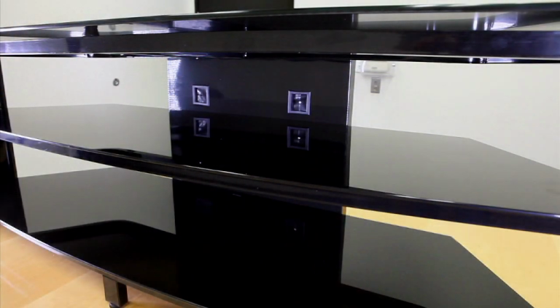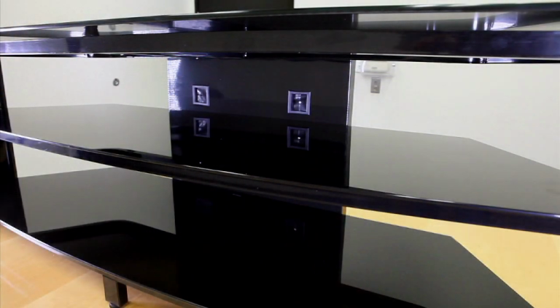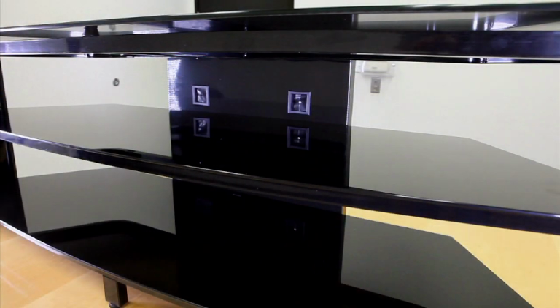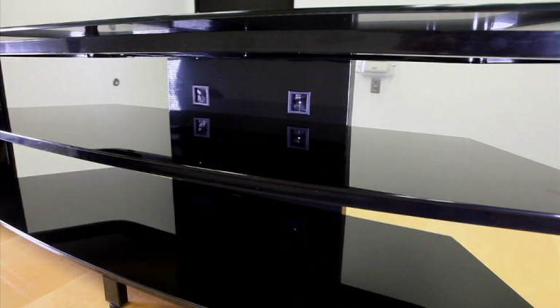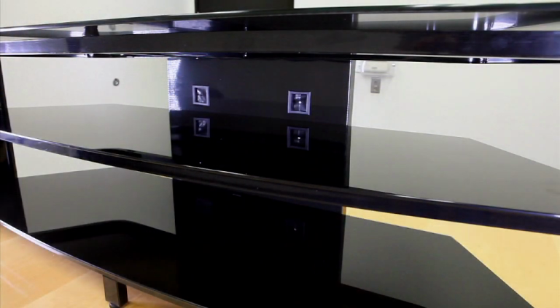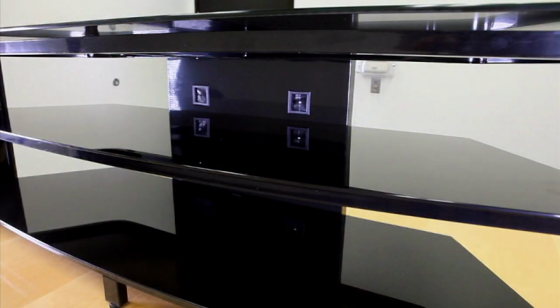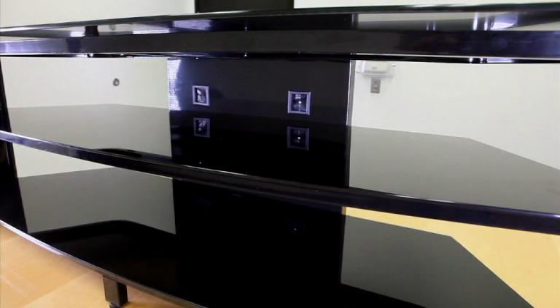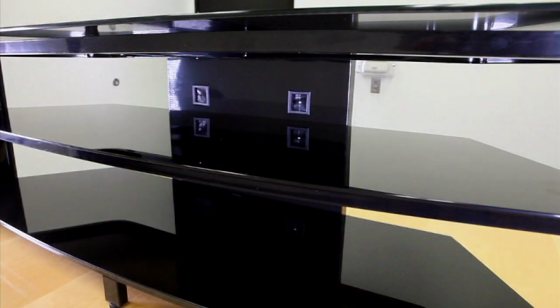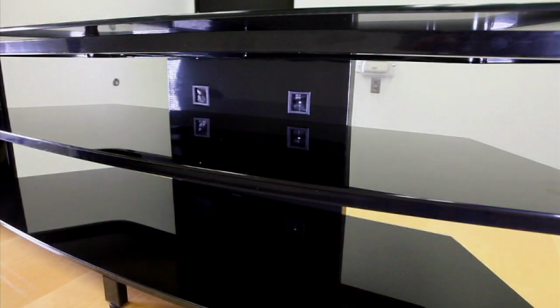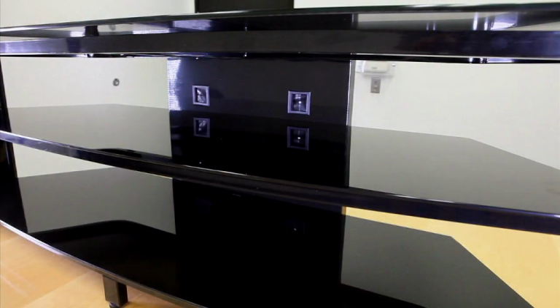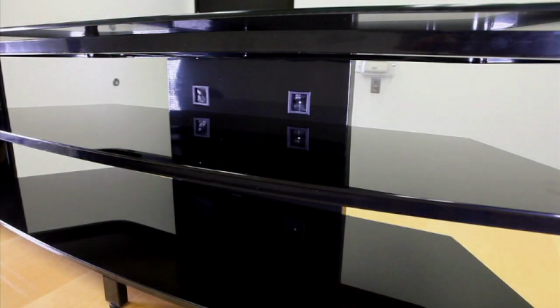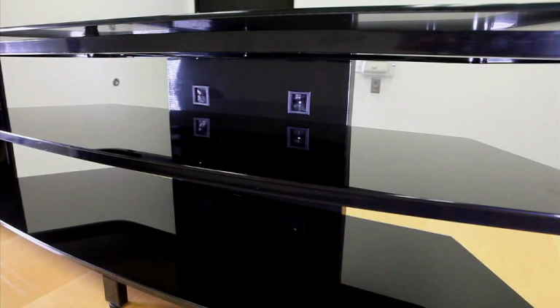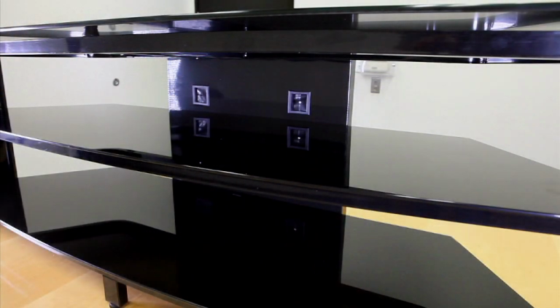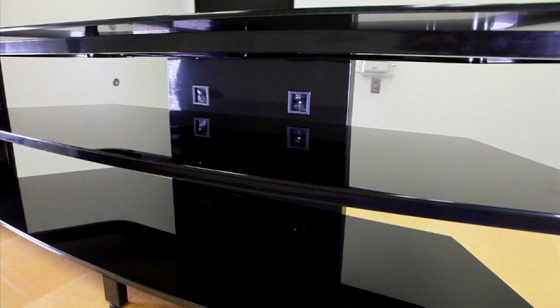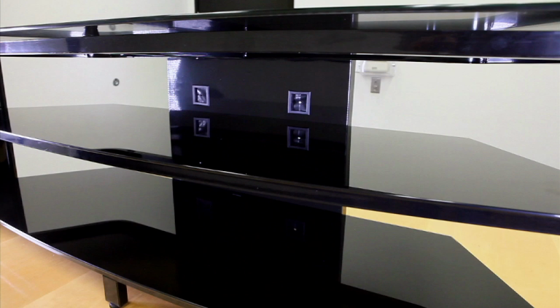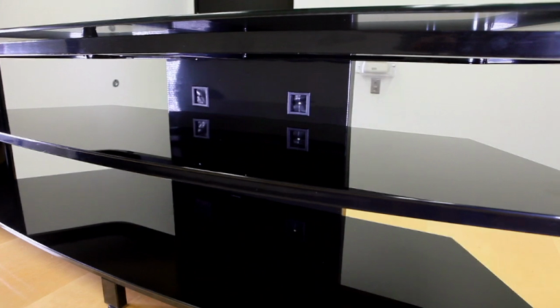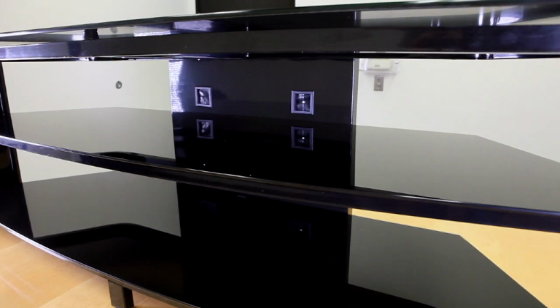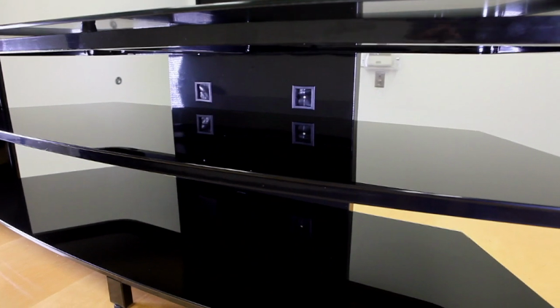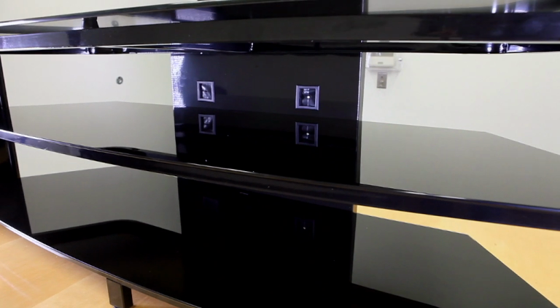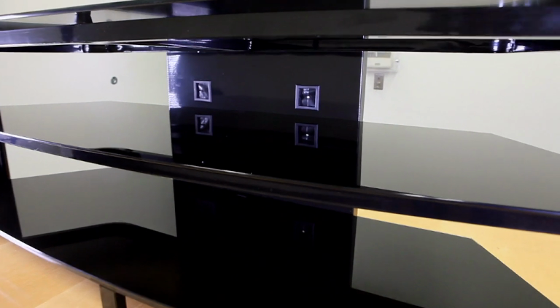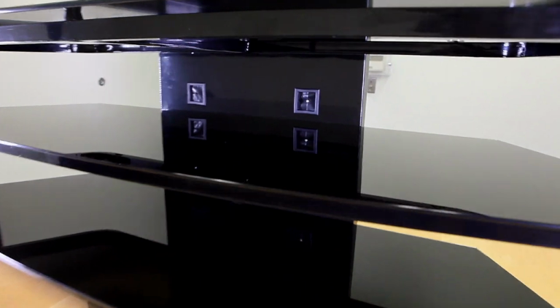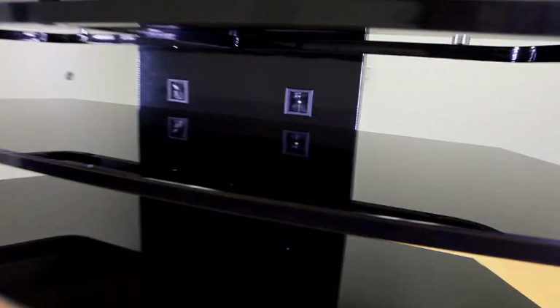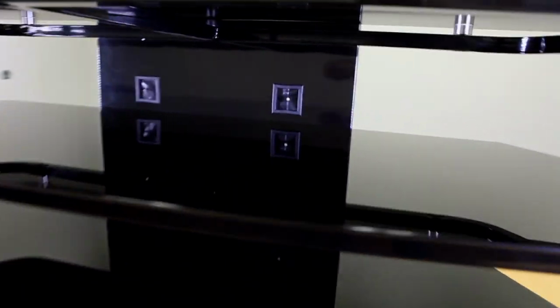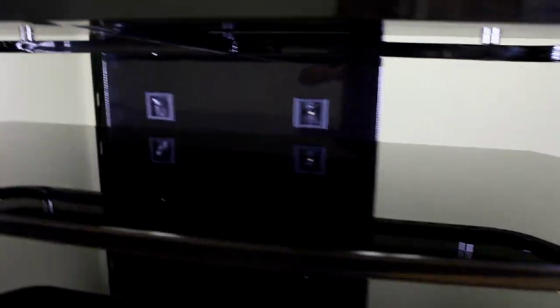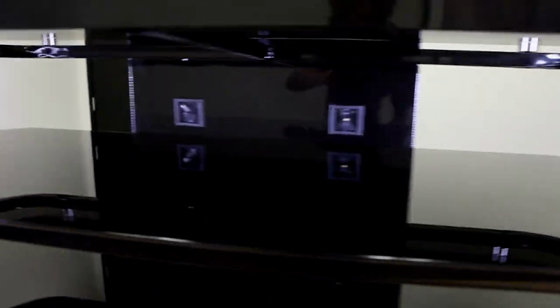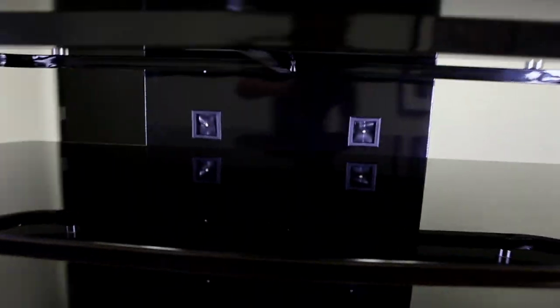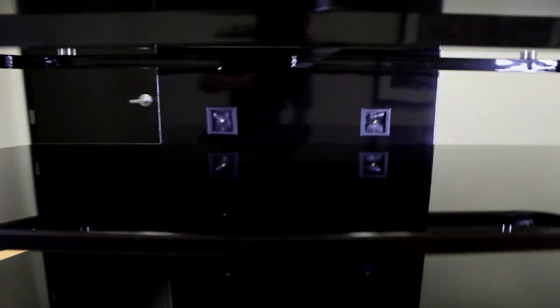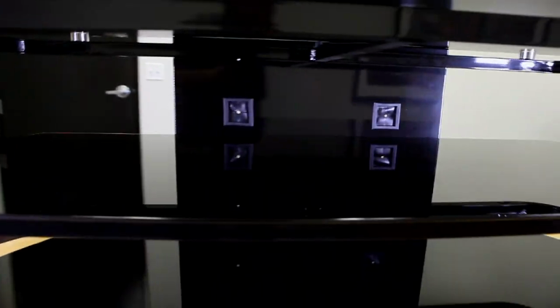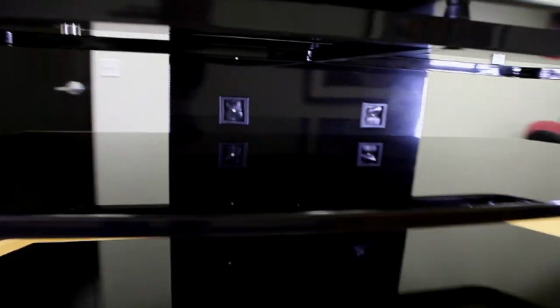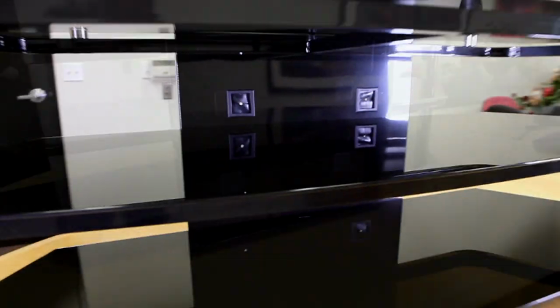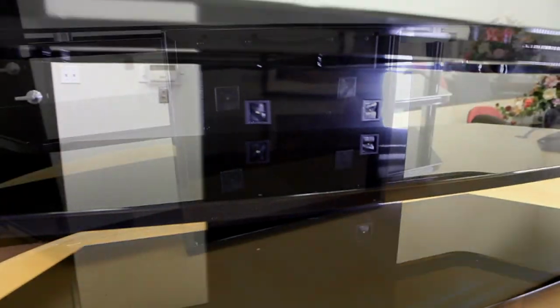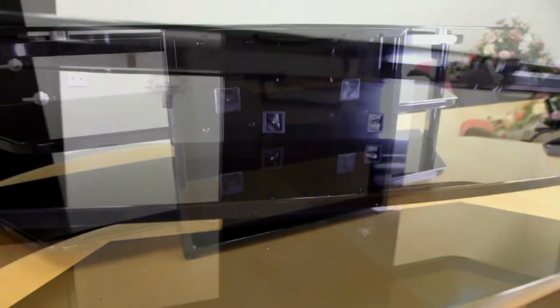Here you can see the middle and bottom shelf. This has a five millimeter tempered glass as well. This is so you can hold all of your equipment.